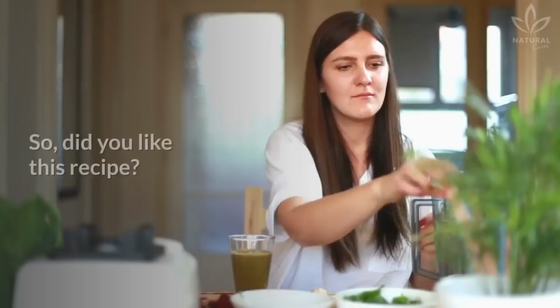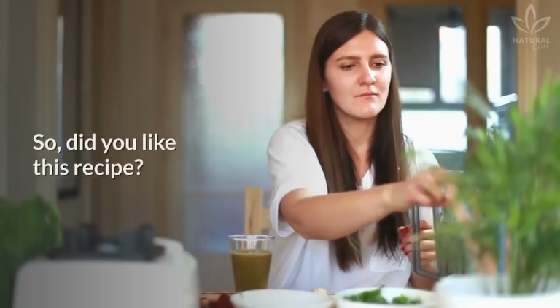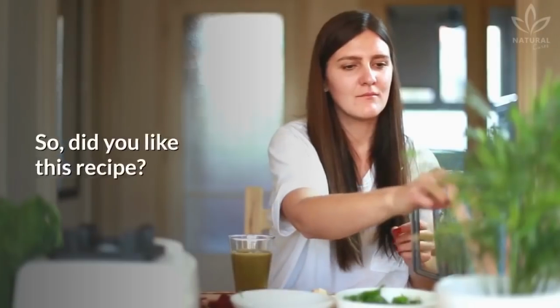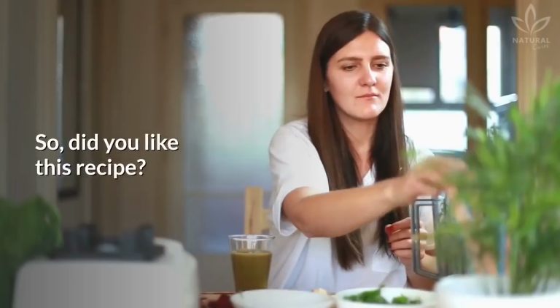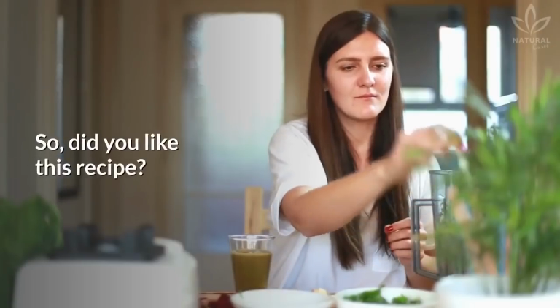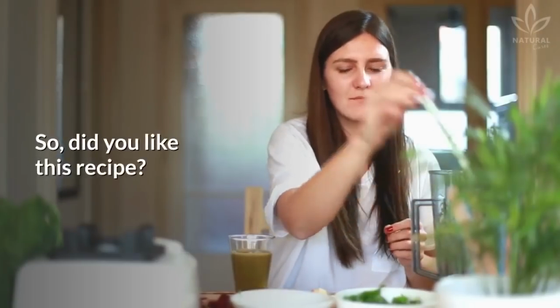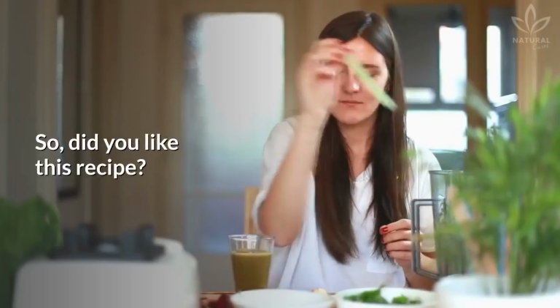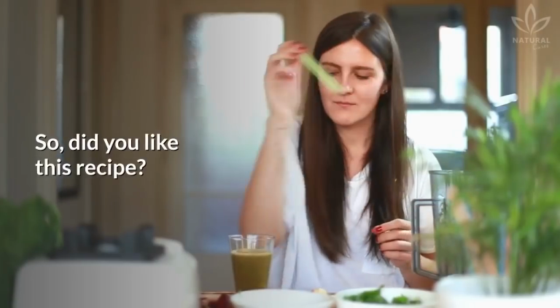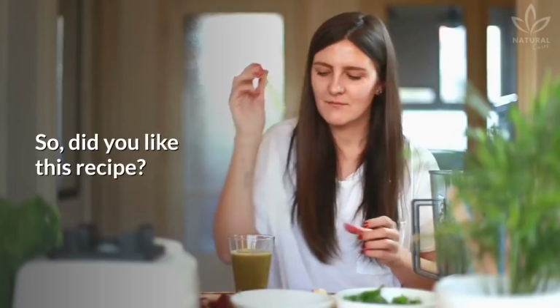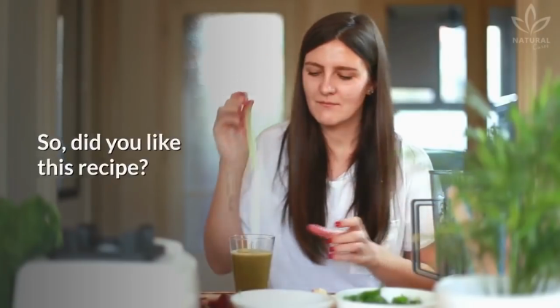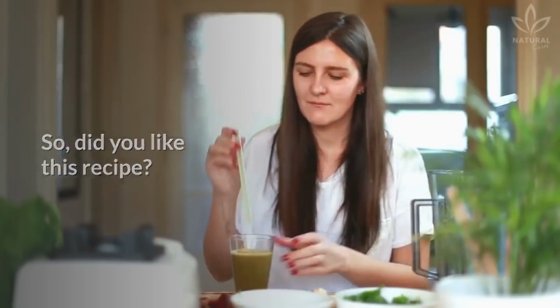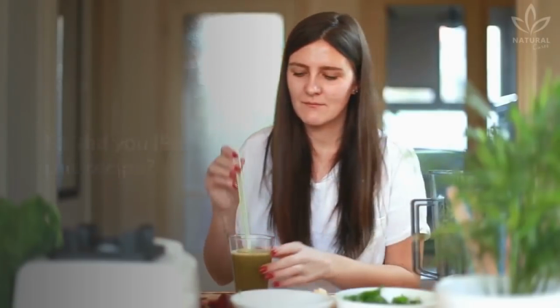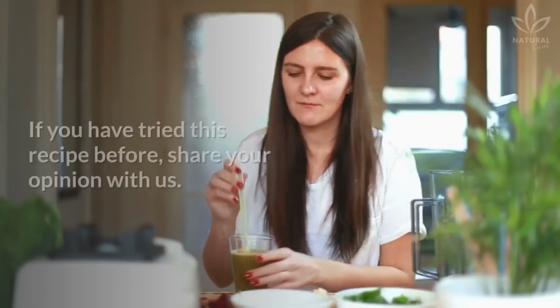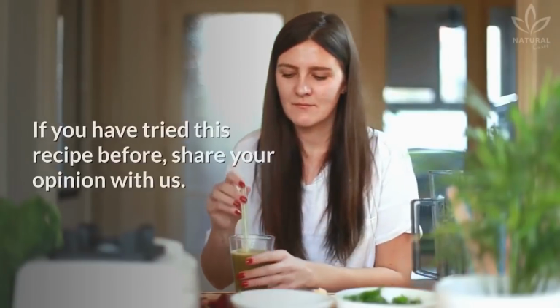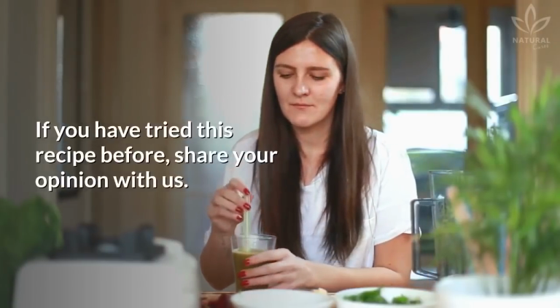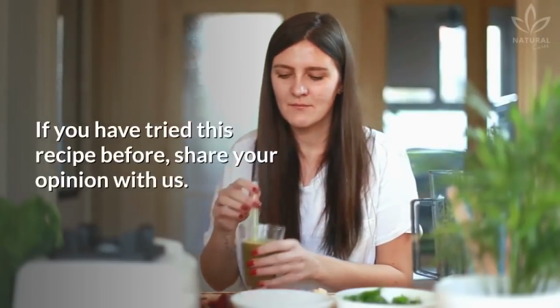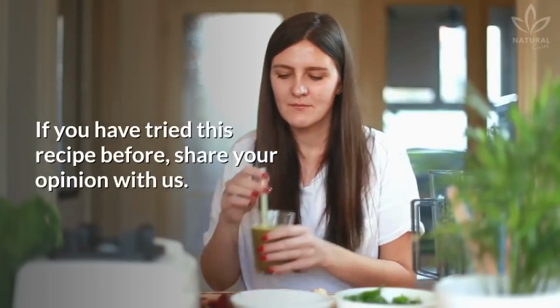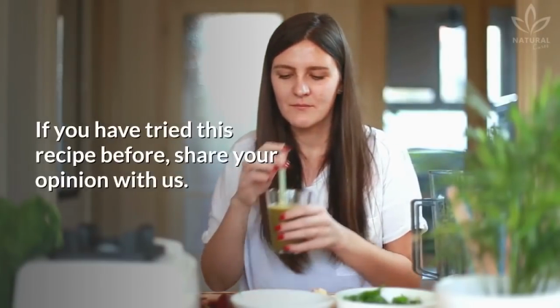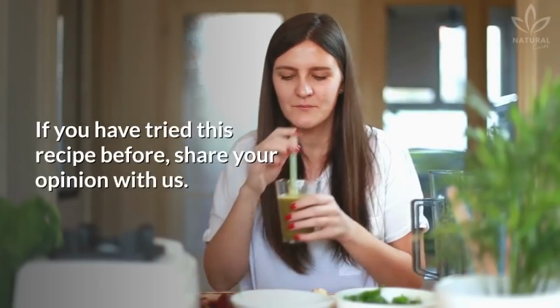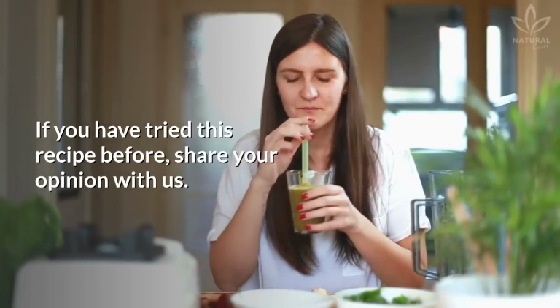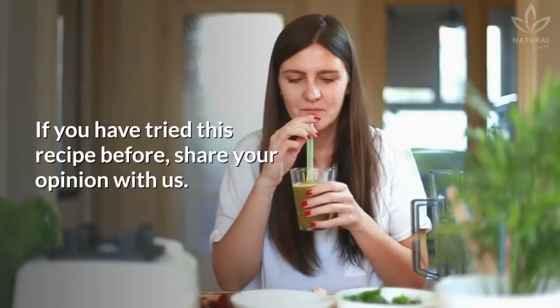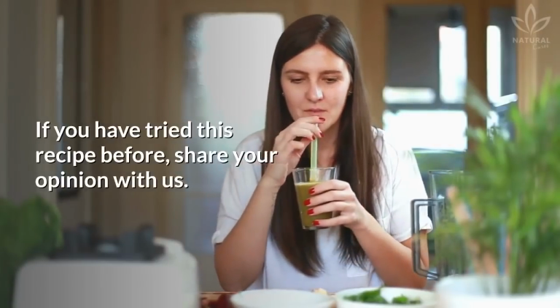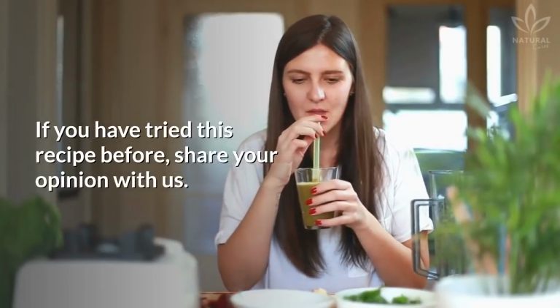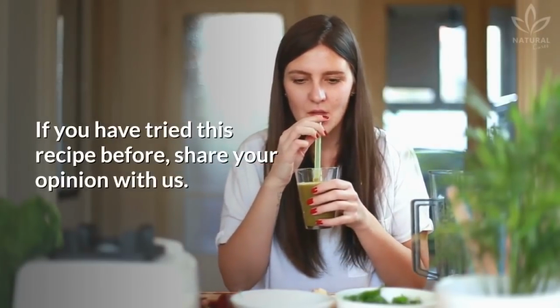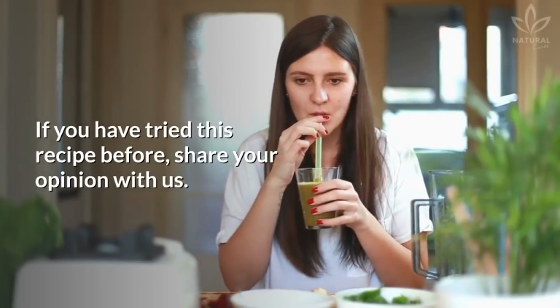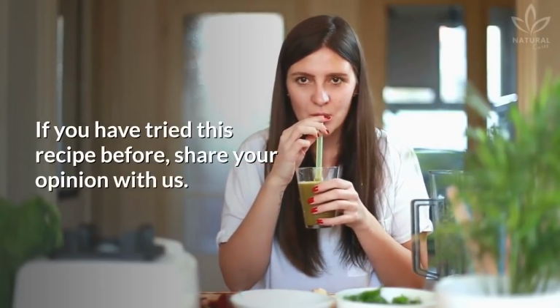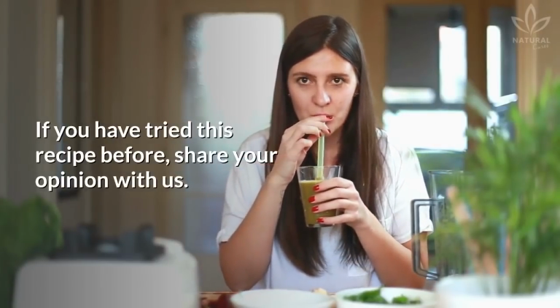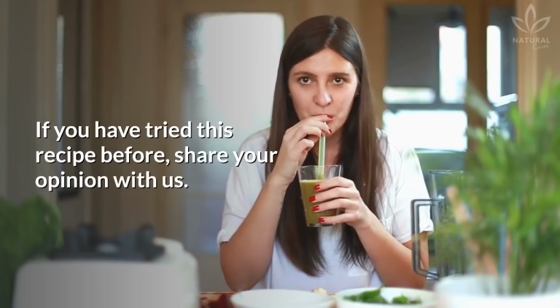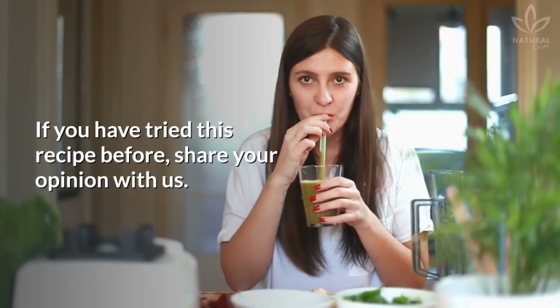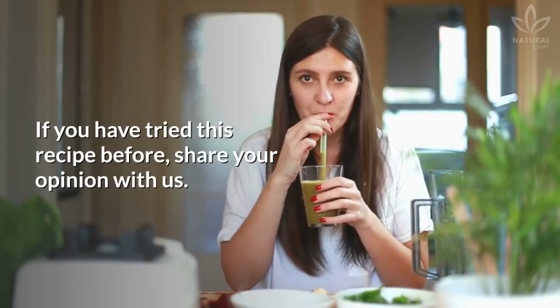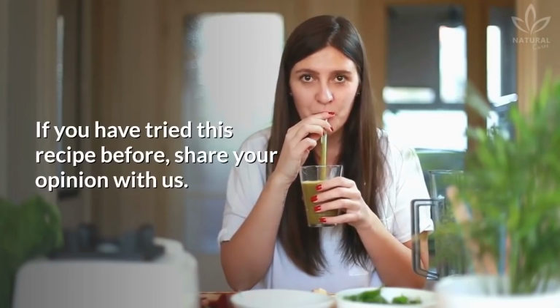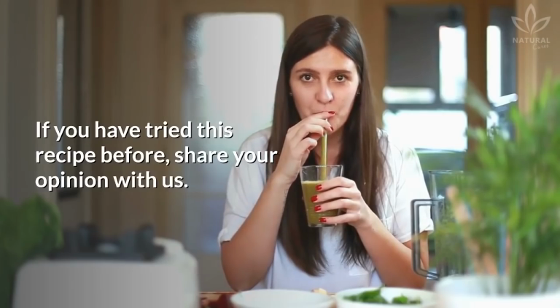Did you like this recipe? If you have tried this recipe before, share your opinion with us.